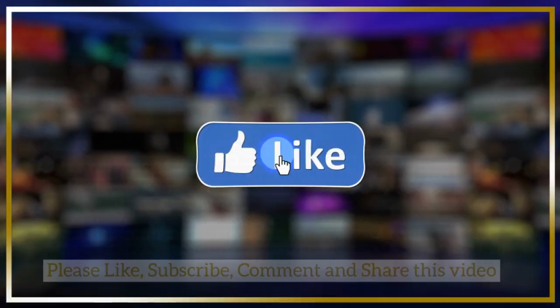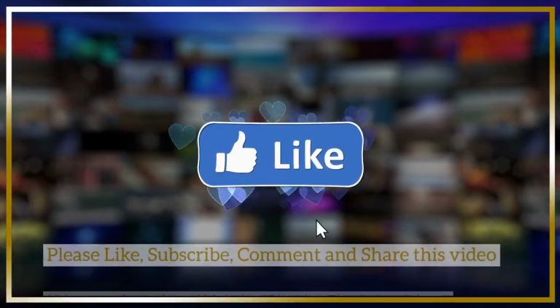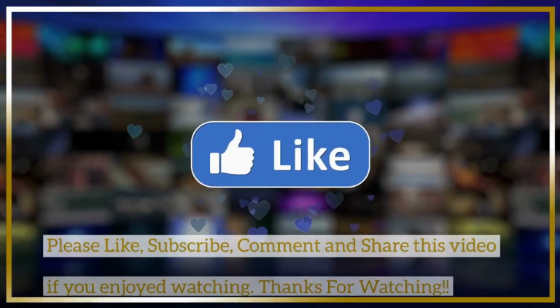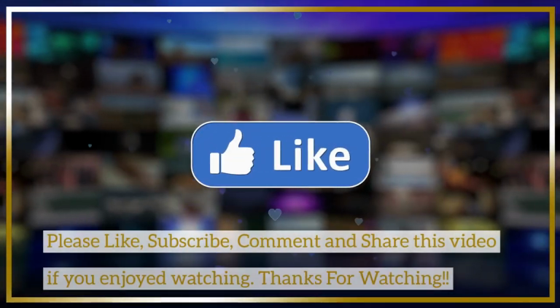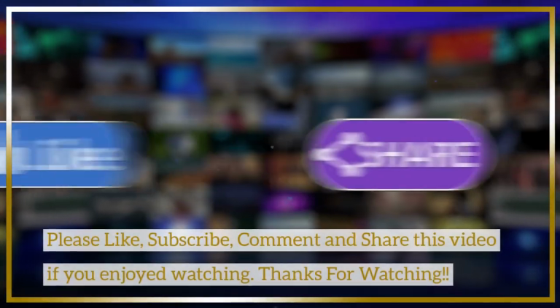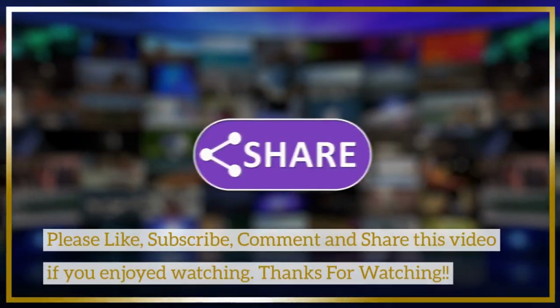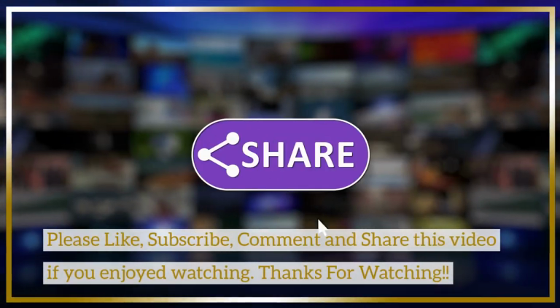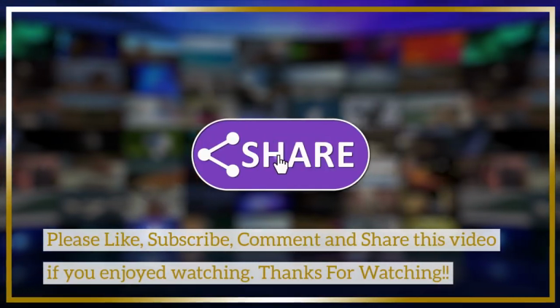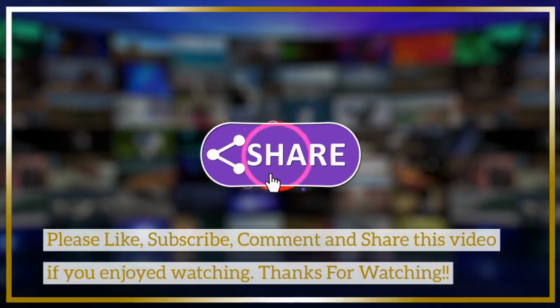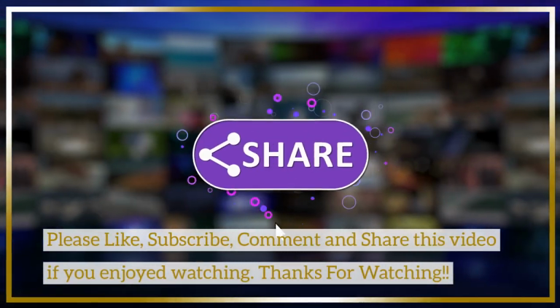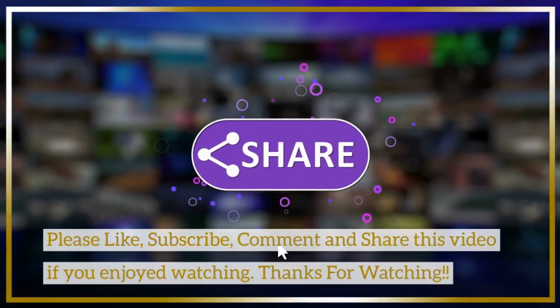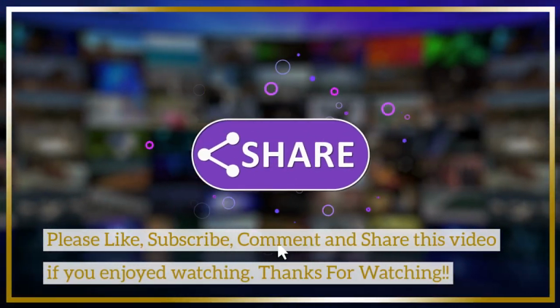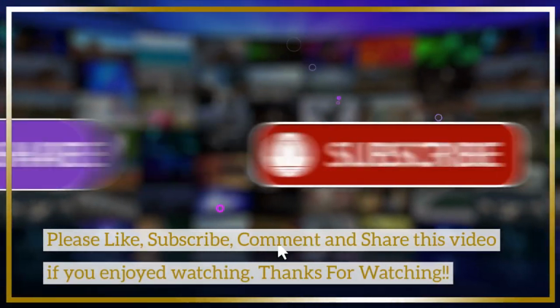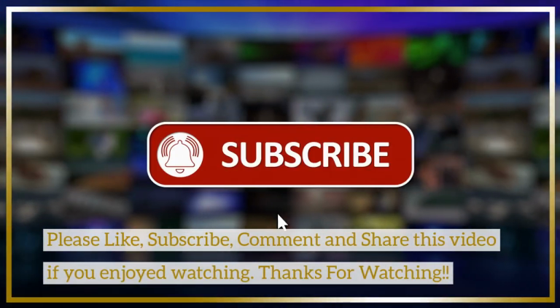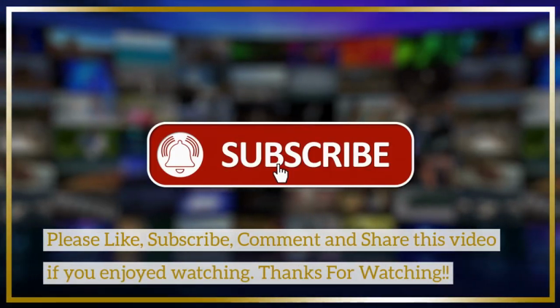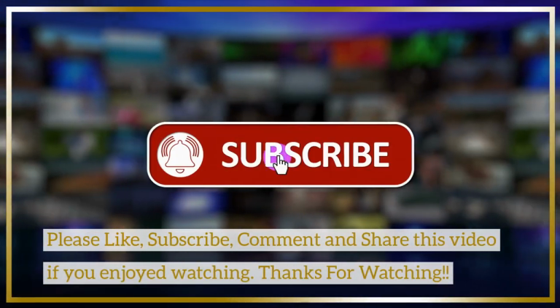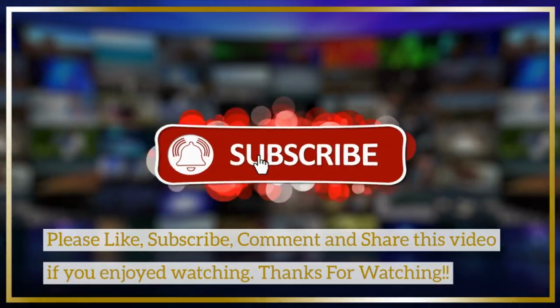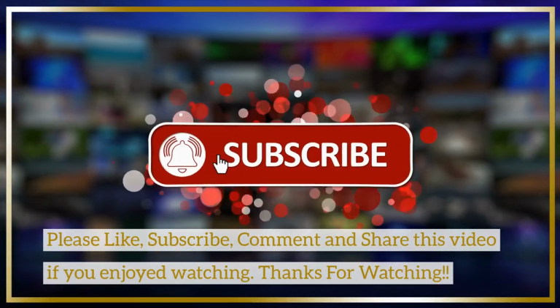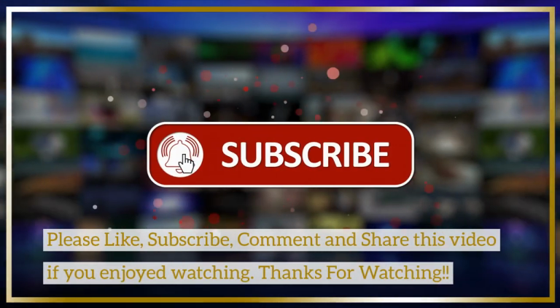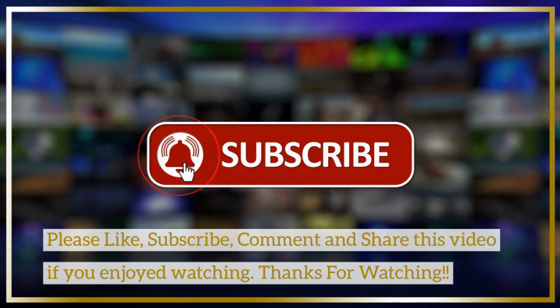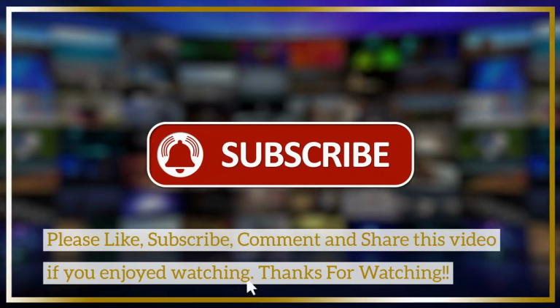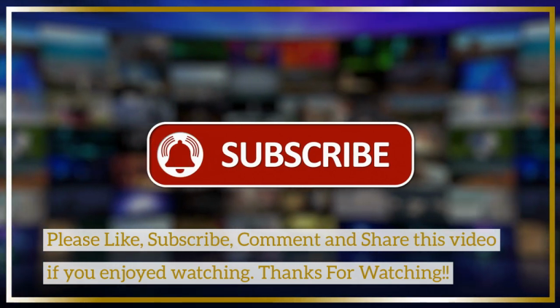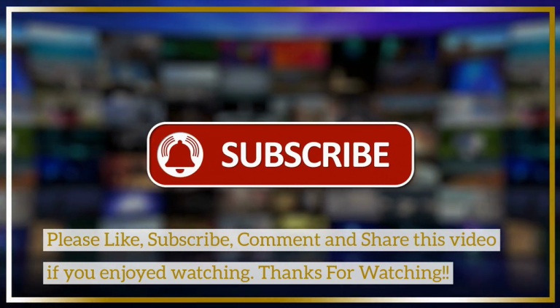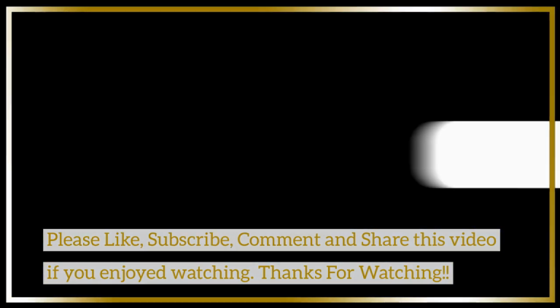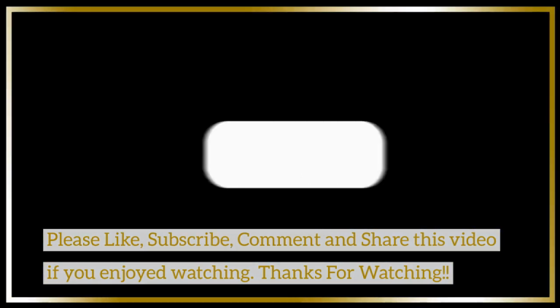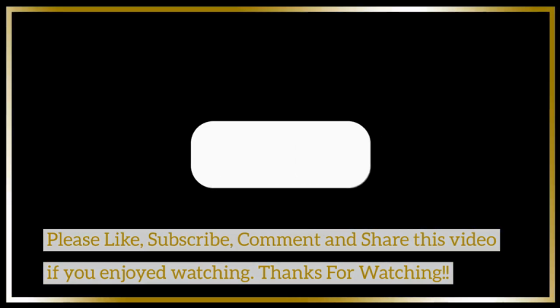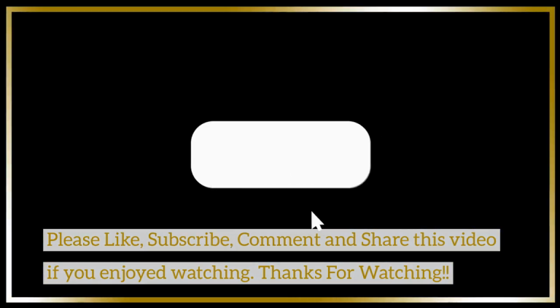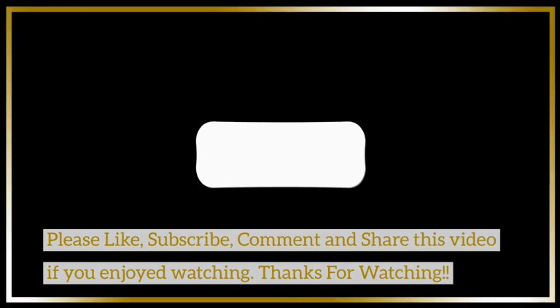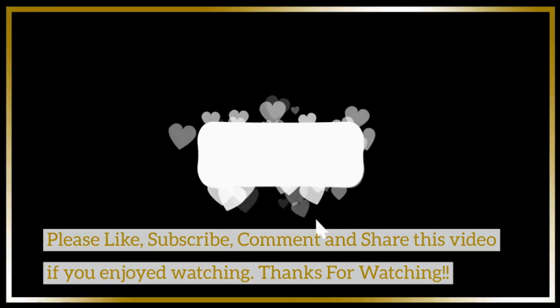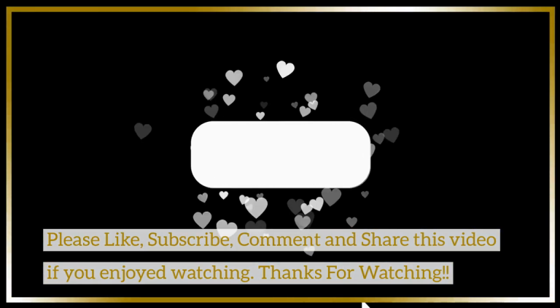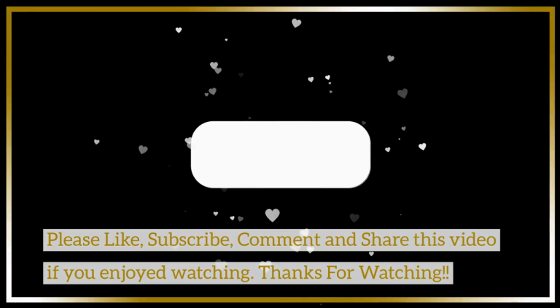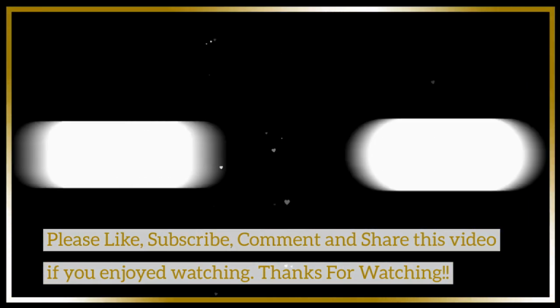Please like, subscribe, comment, and share this video if you enjoyed watching. Thanks for watching.